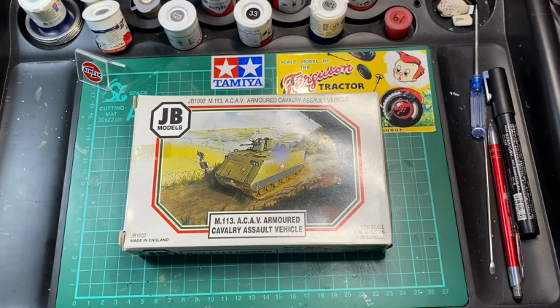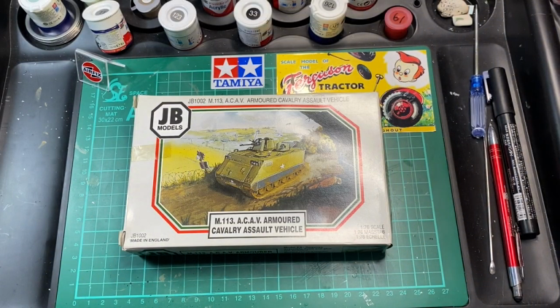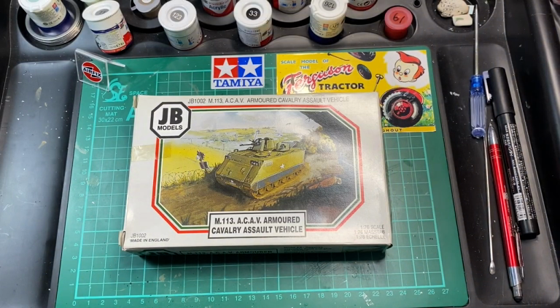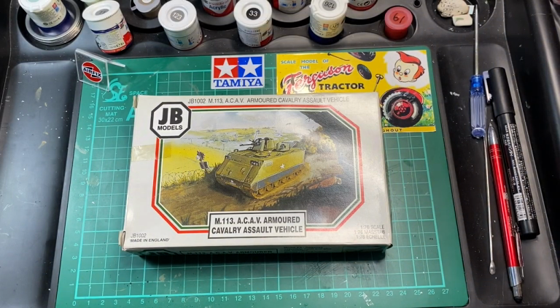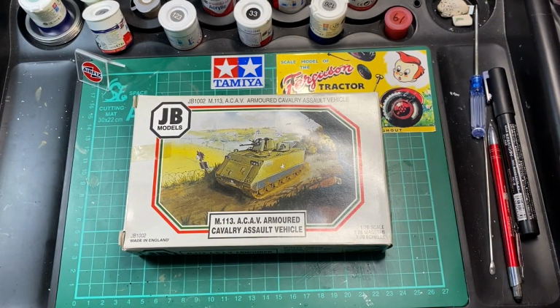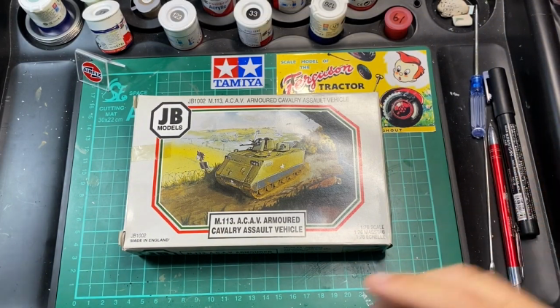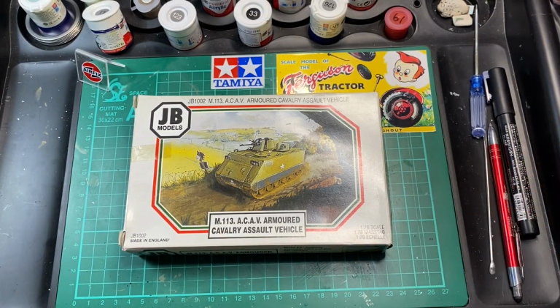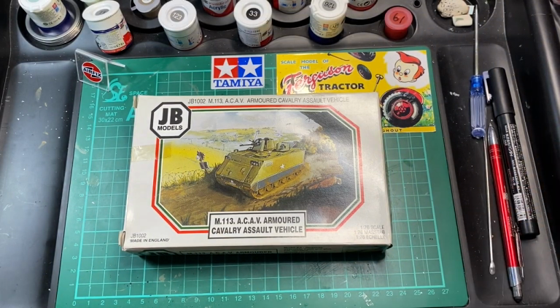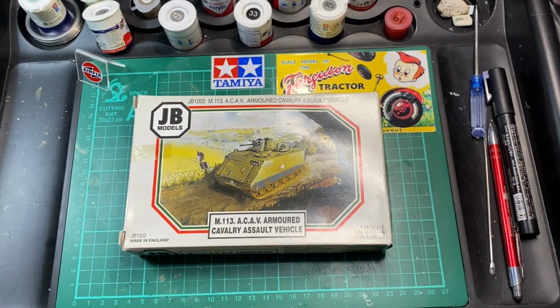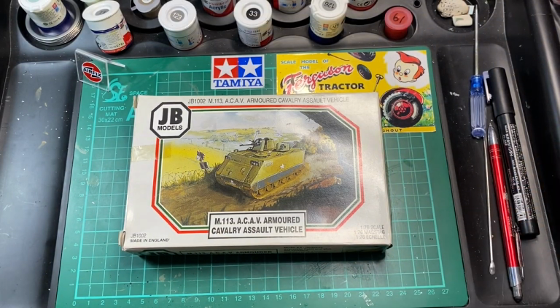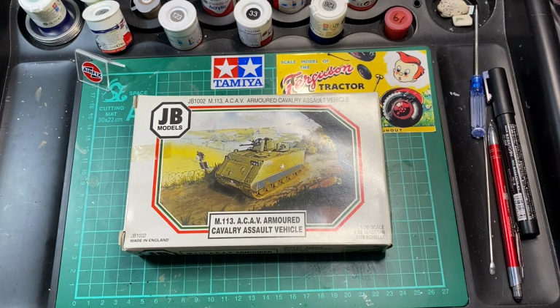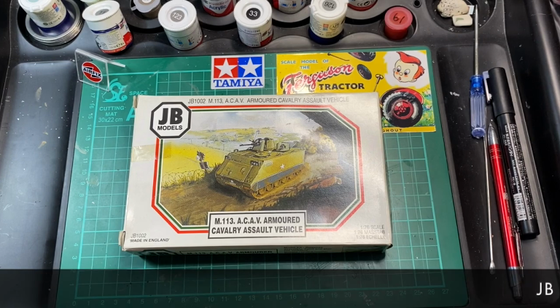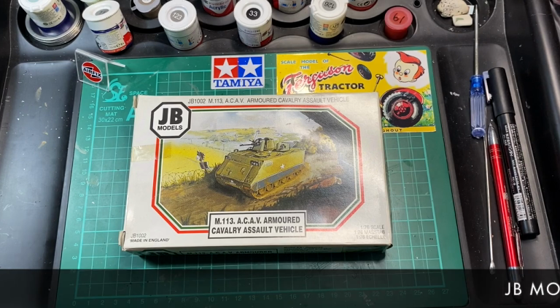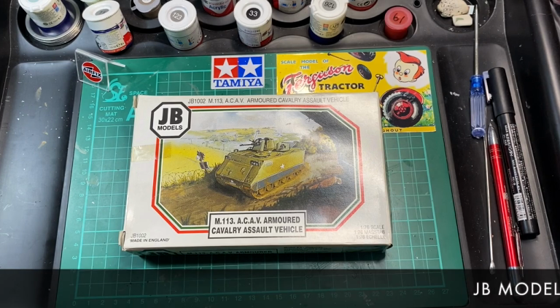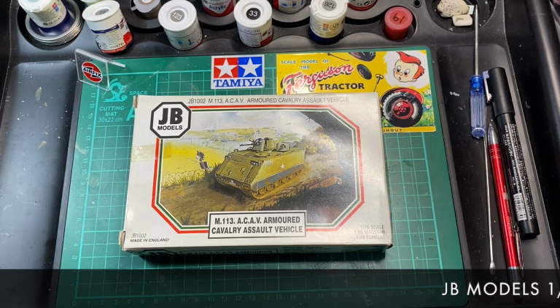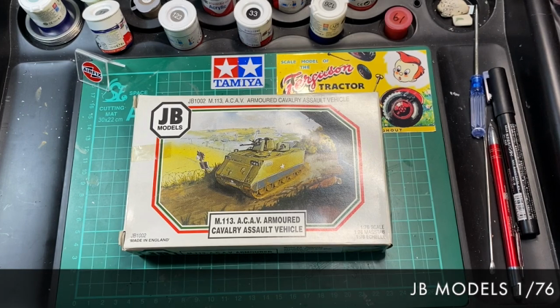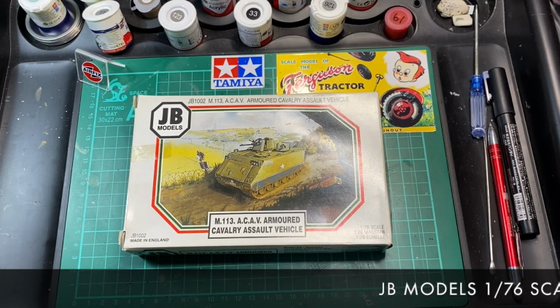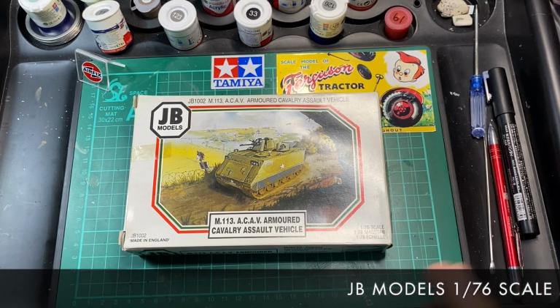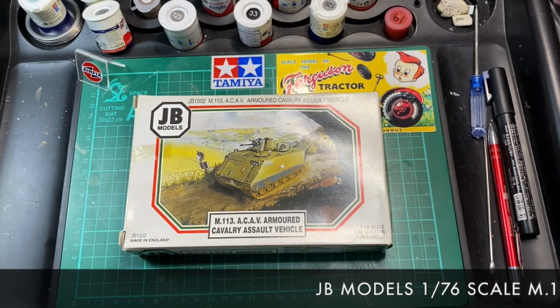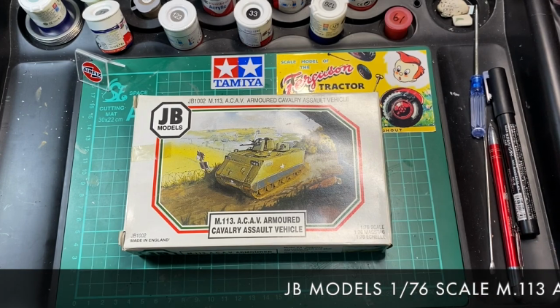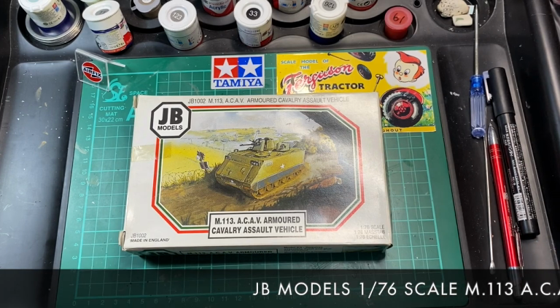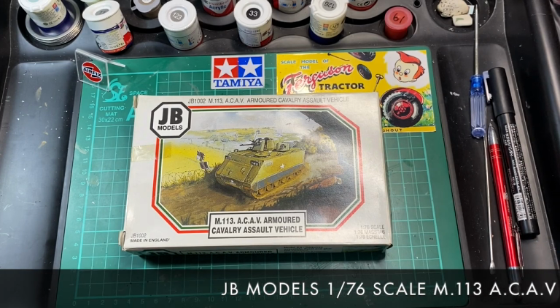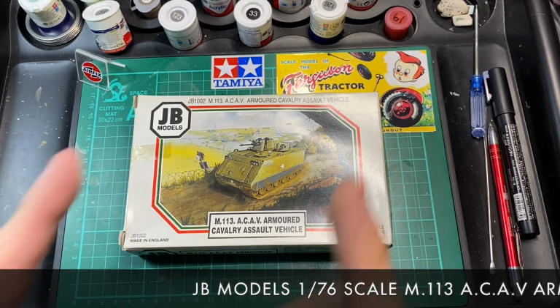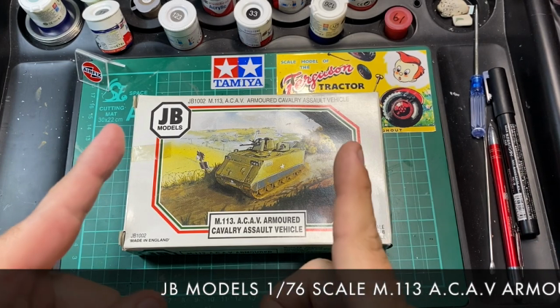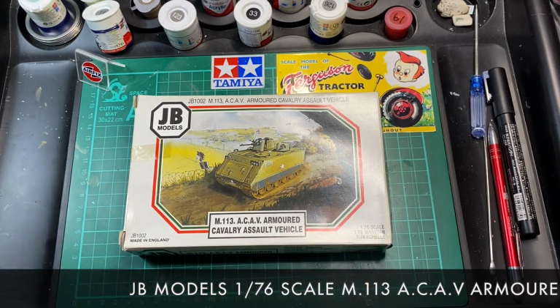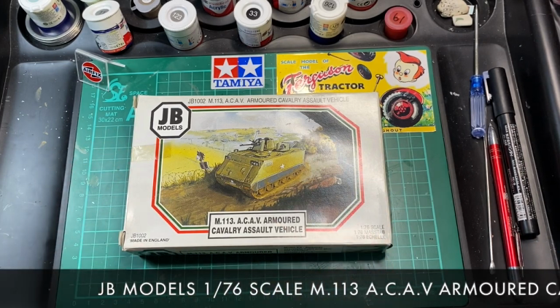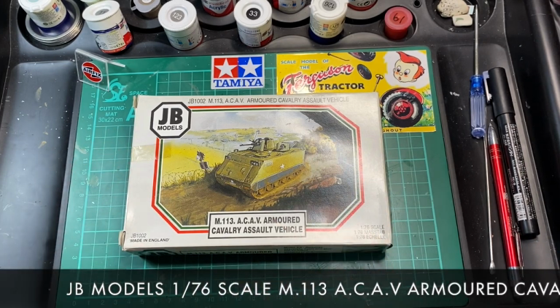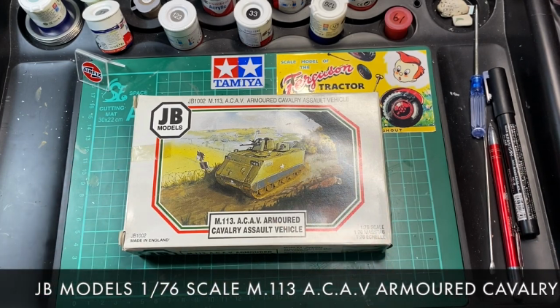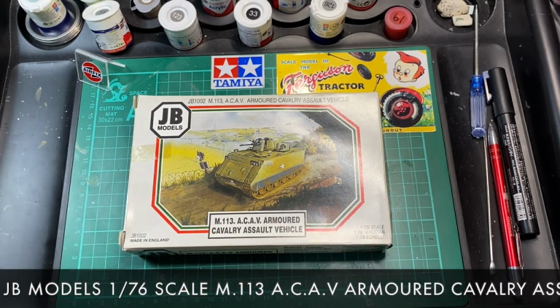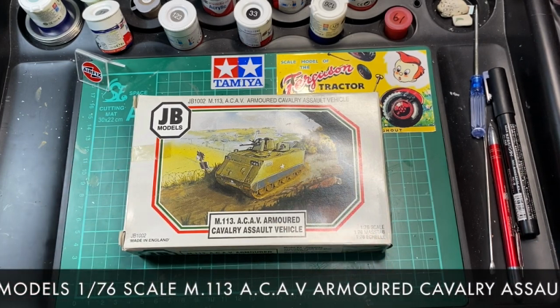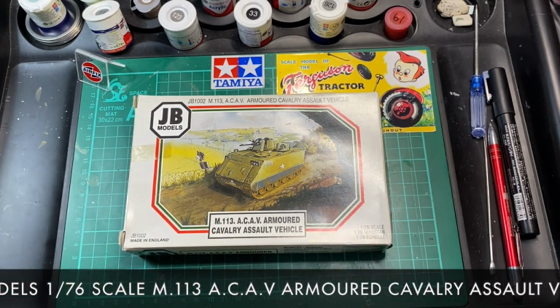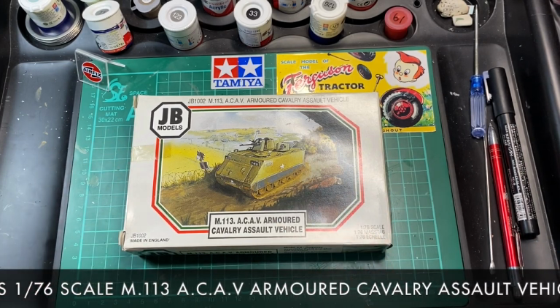Hi guys, Moz here from Moz 6510 Models. We're a channel dedicated to help you become a better scale modeler.